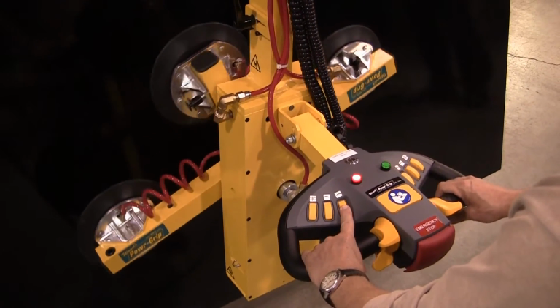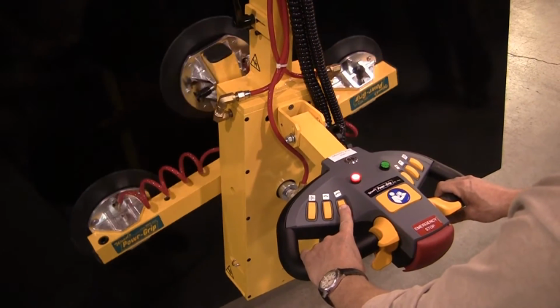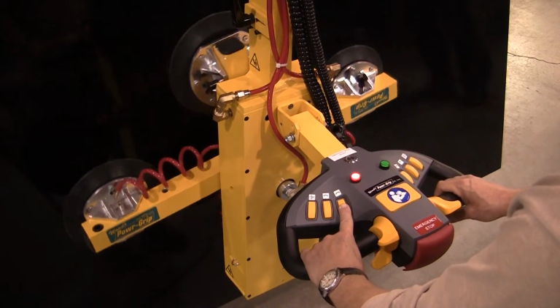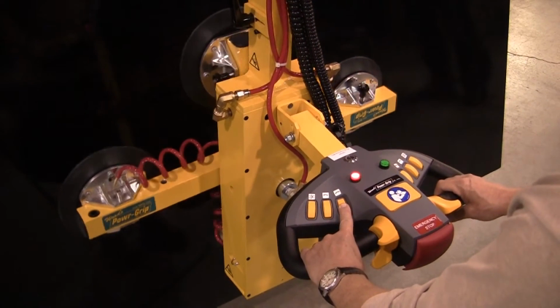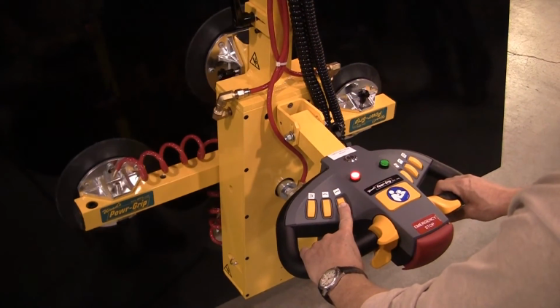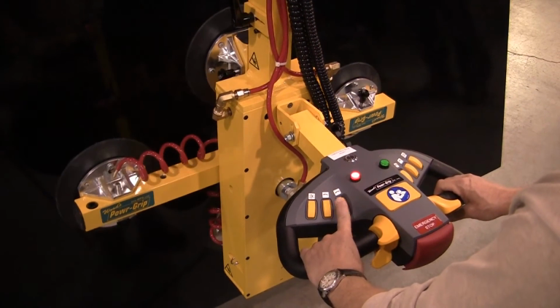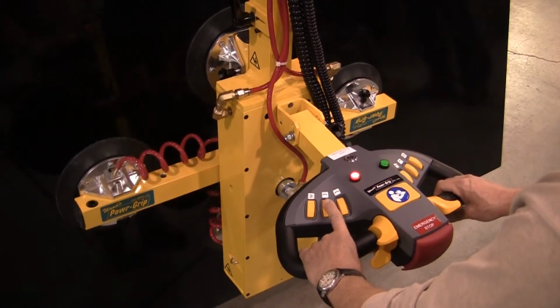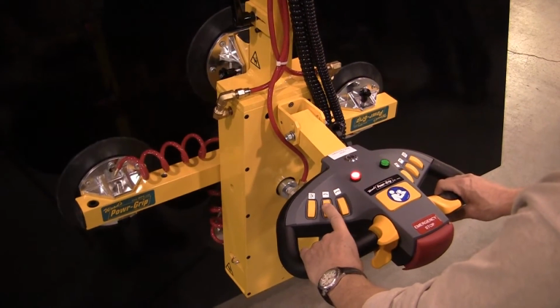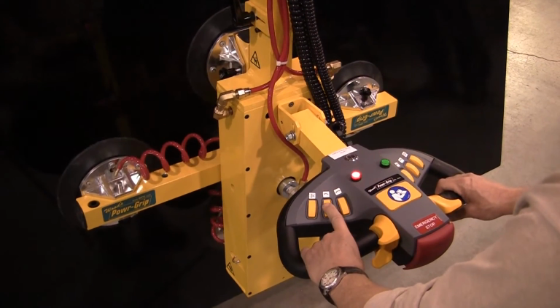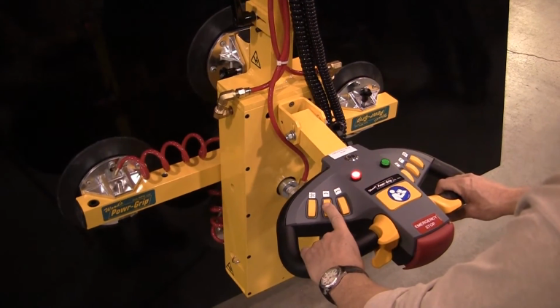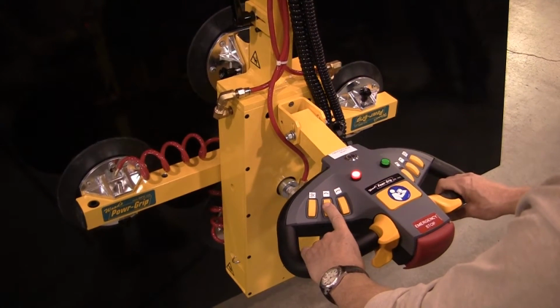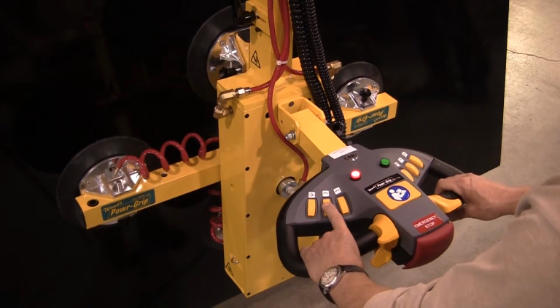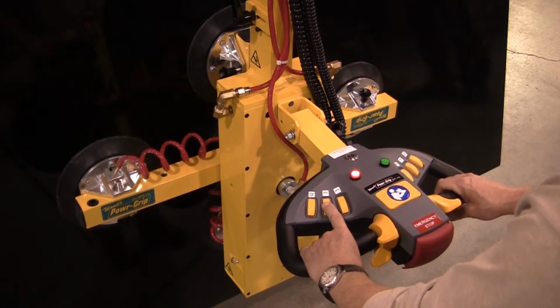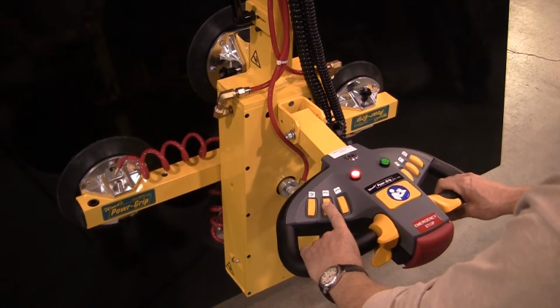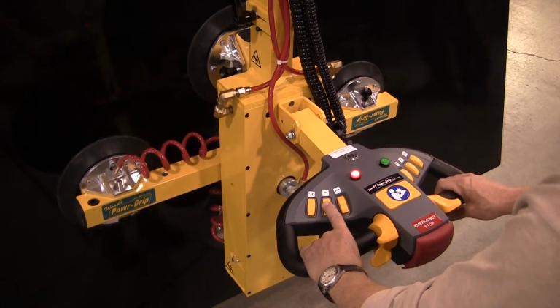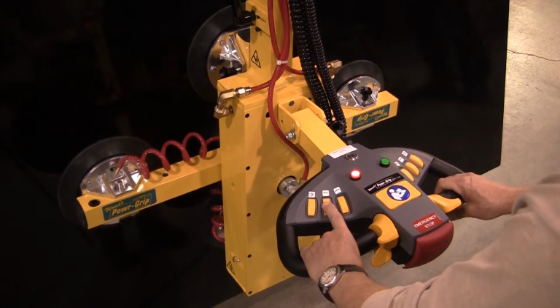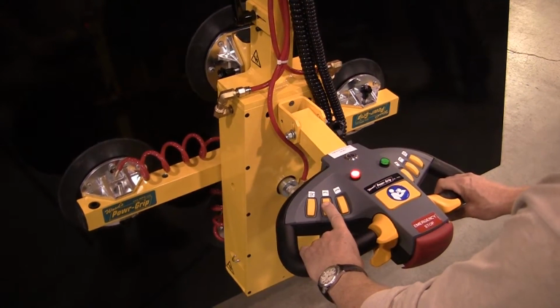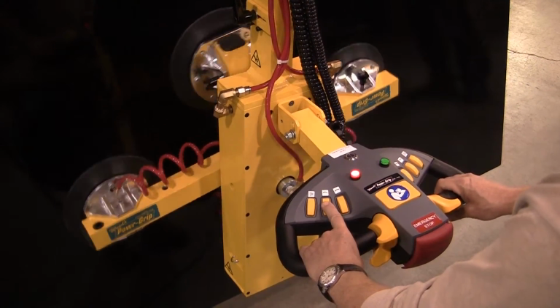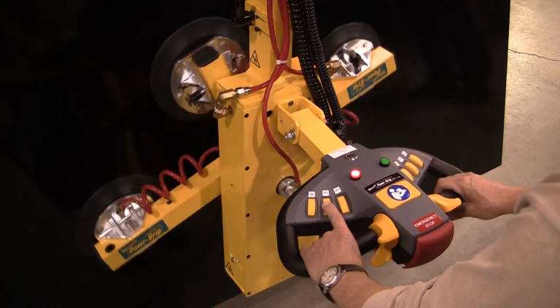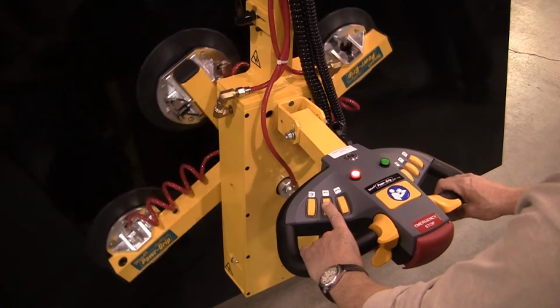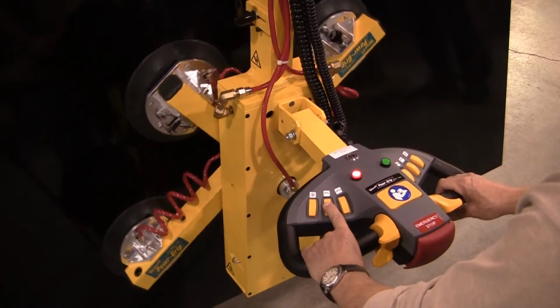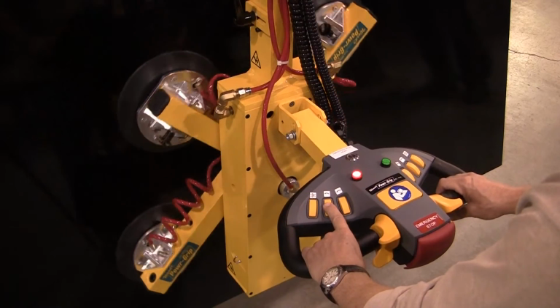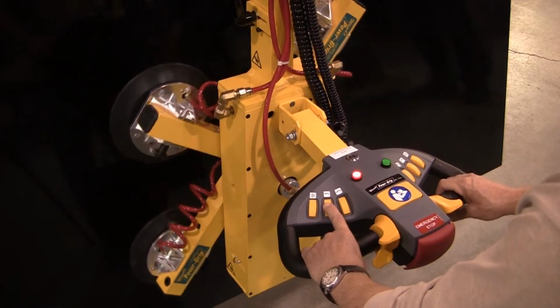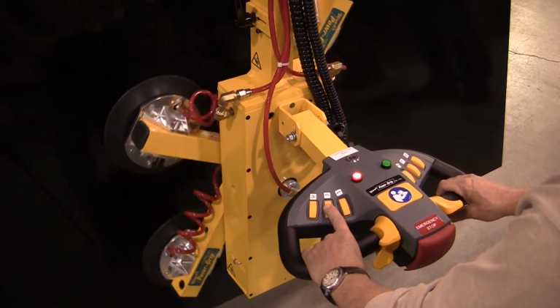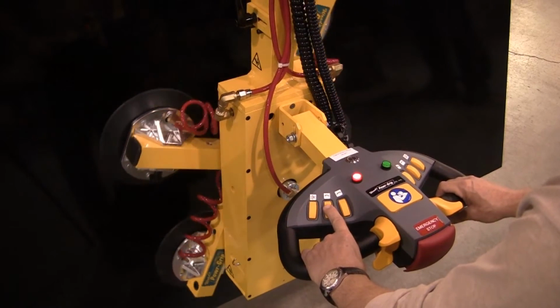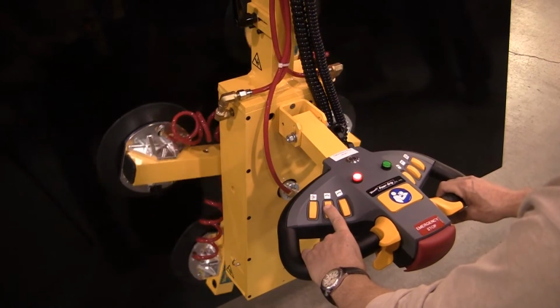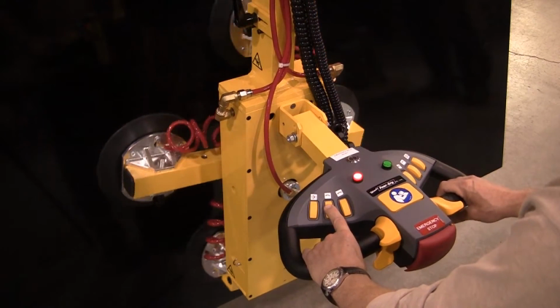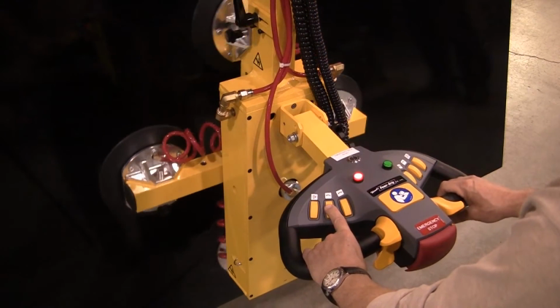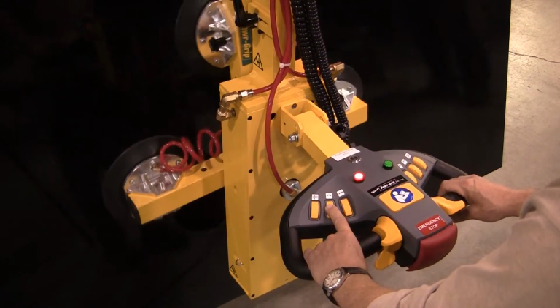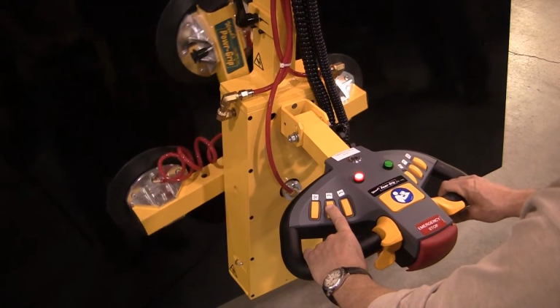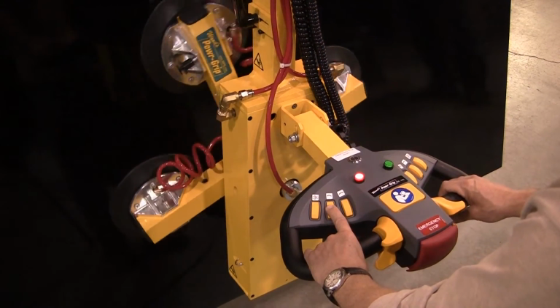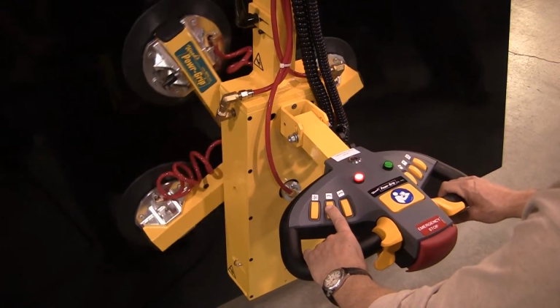This lifter is designed to rotate, while others can be configured to perform tilt functions.